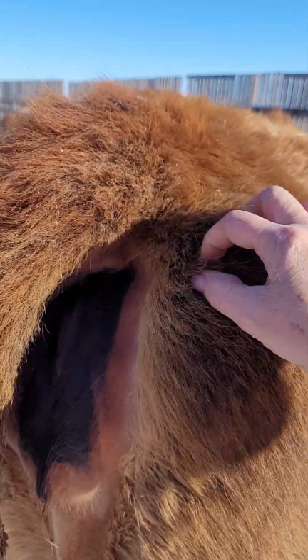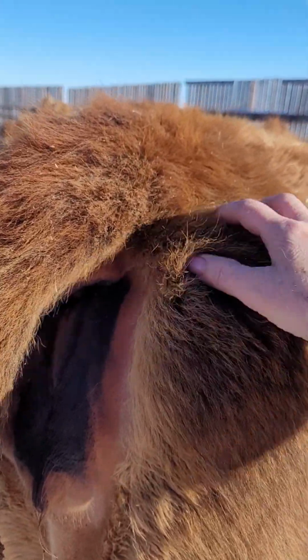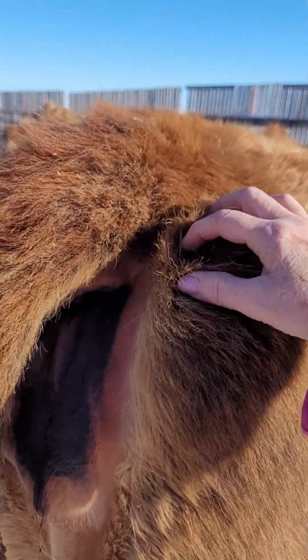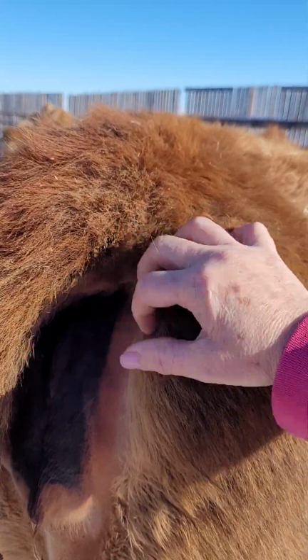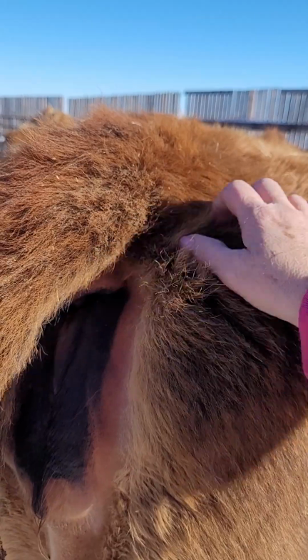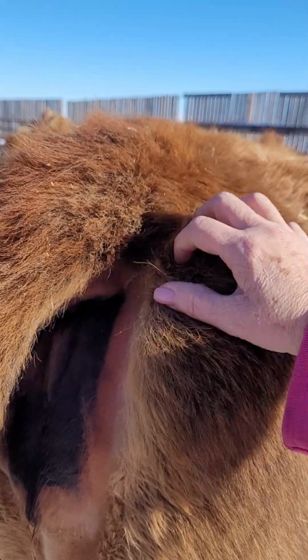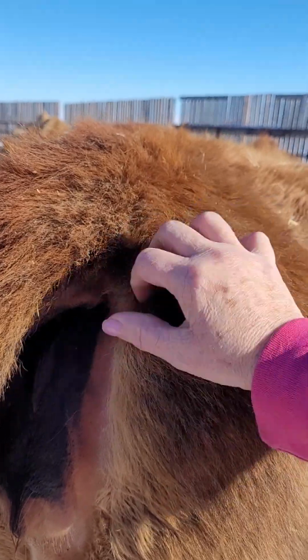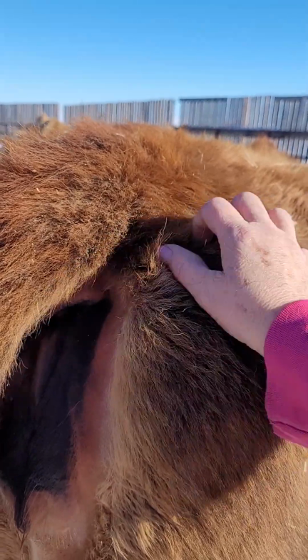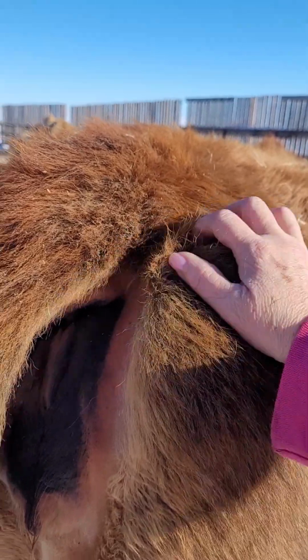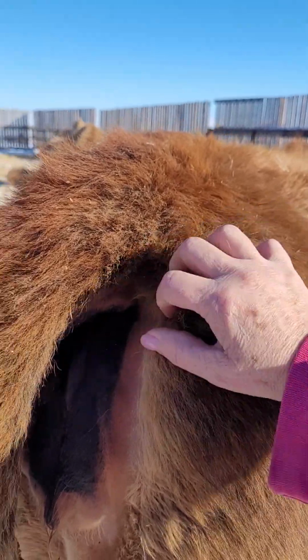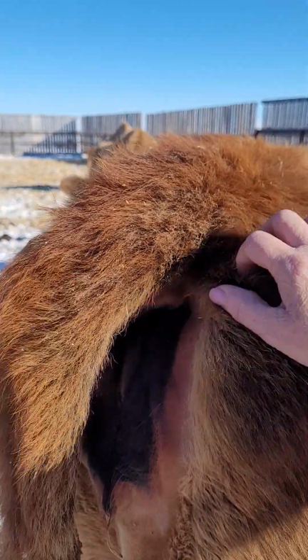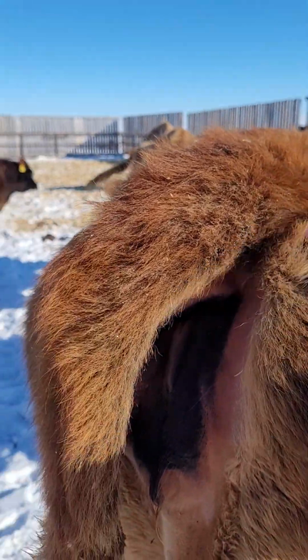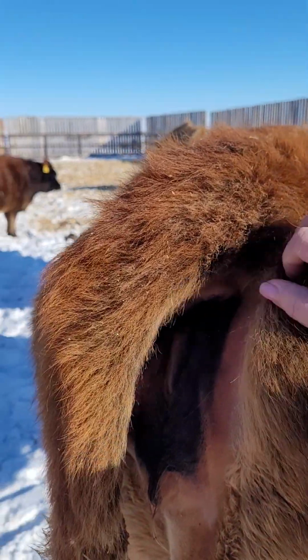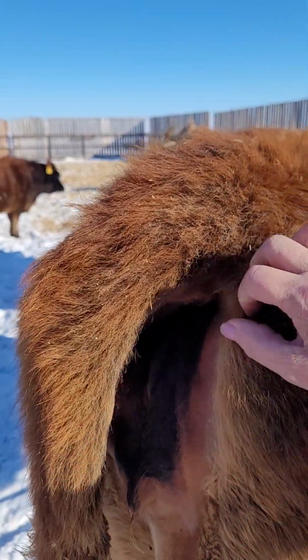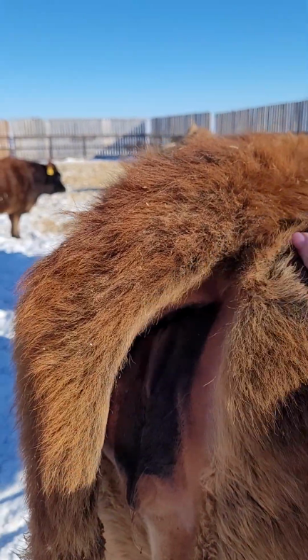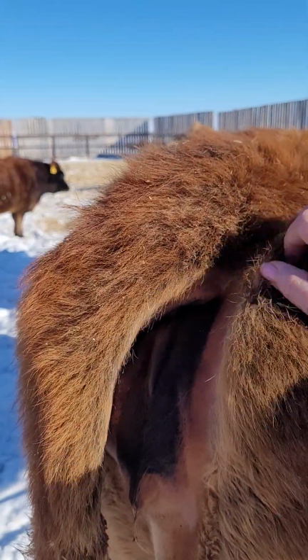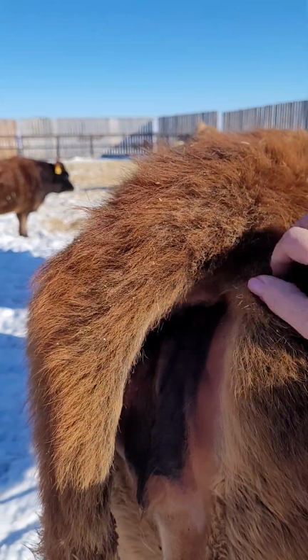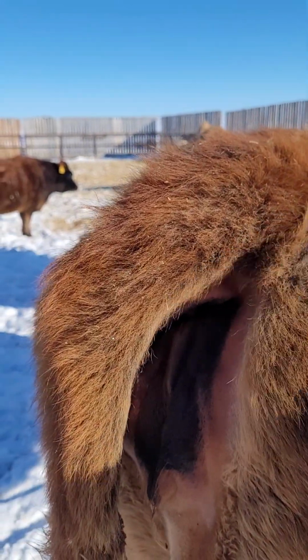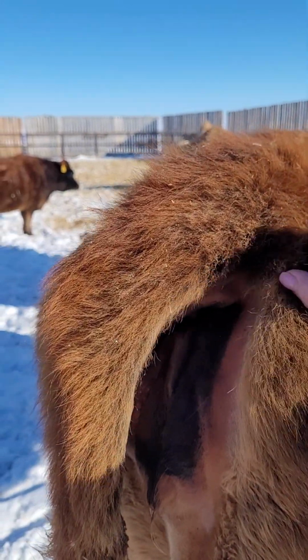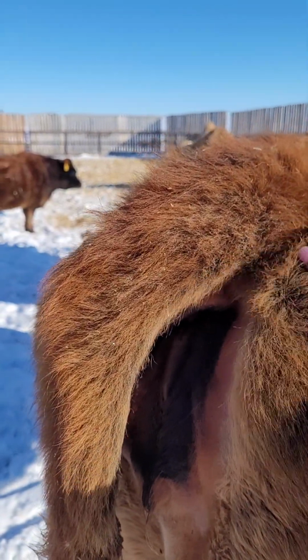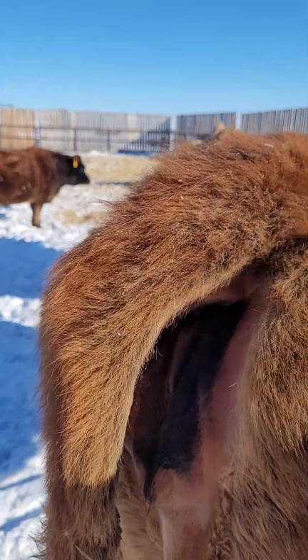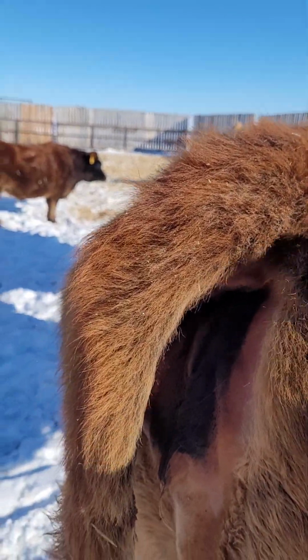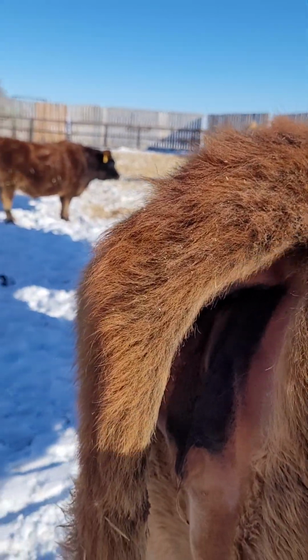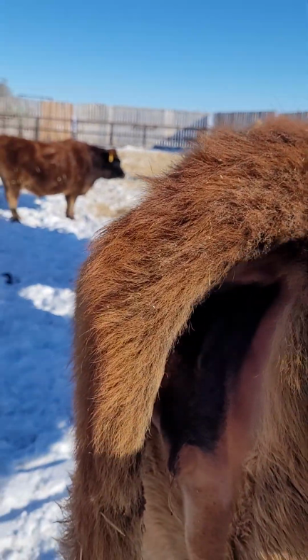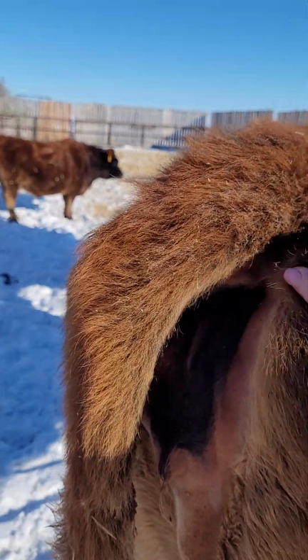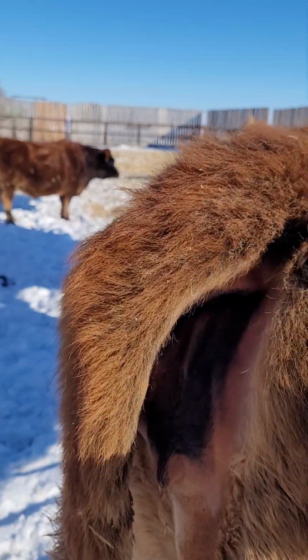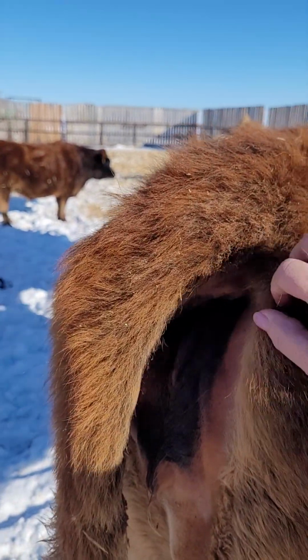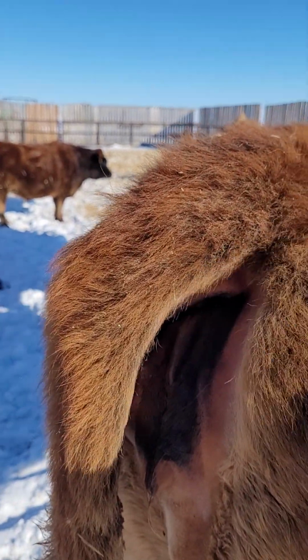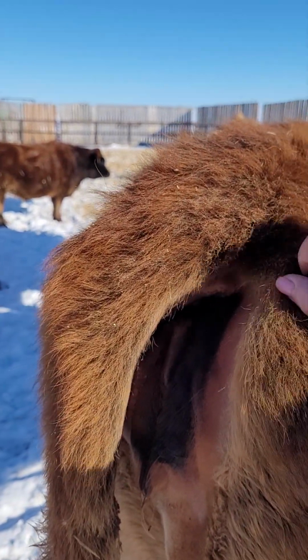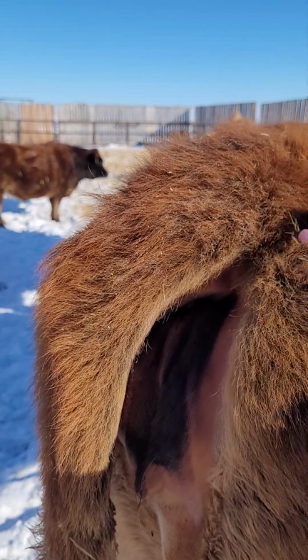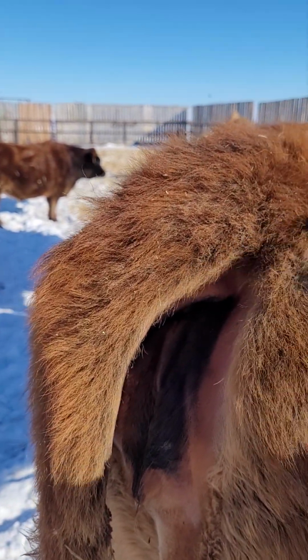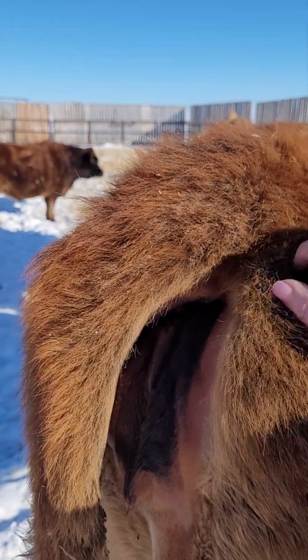So I'm thinking I've got three heifer calves coming and a bull calf.